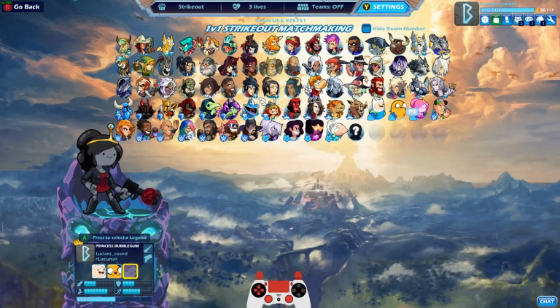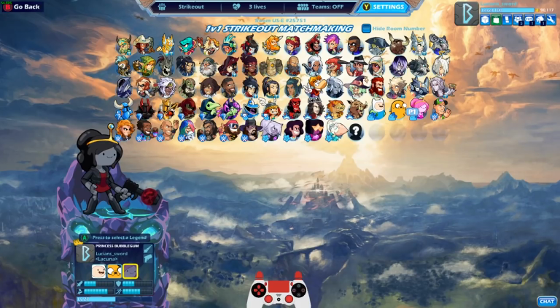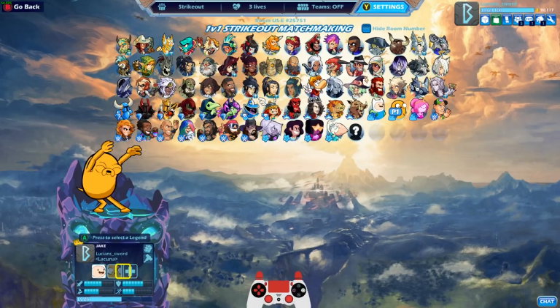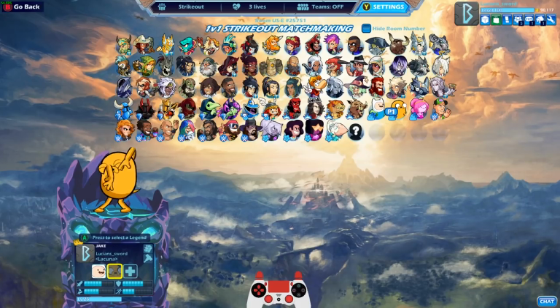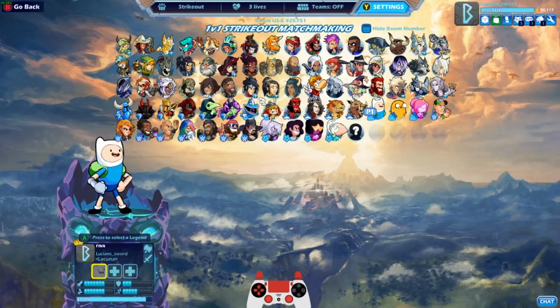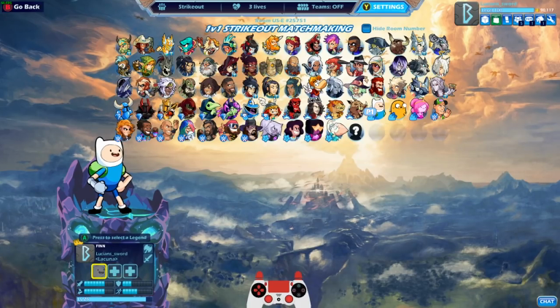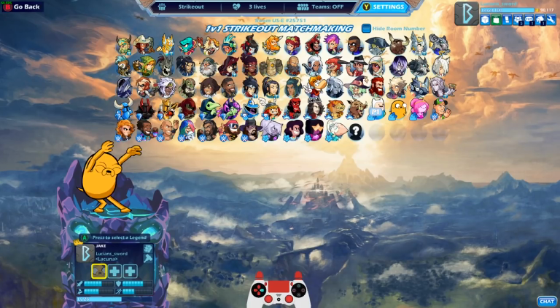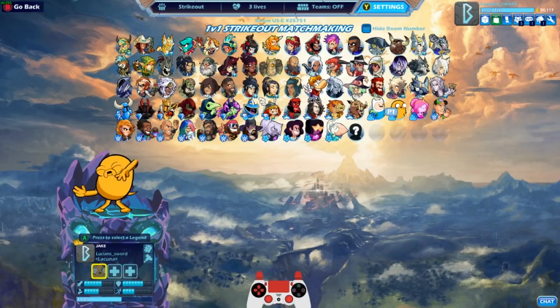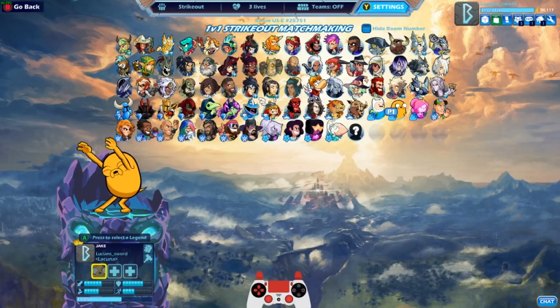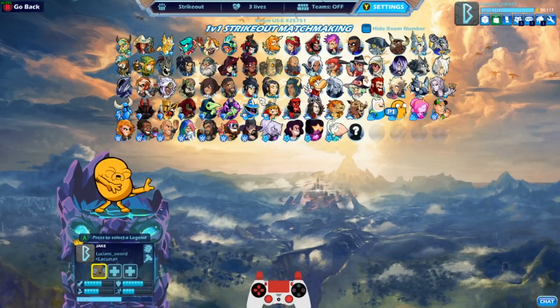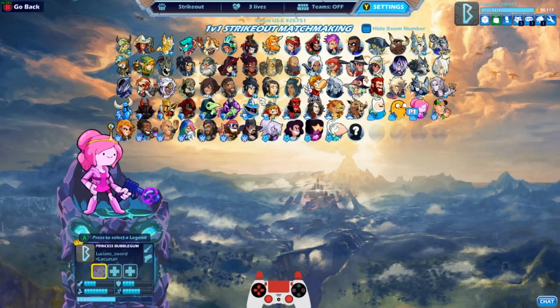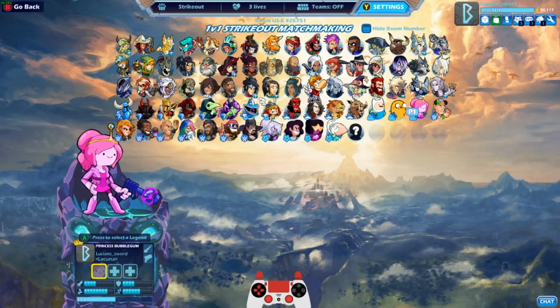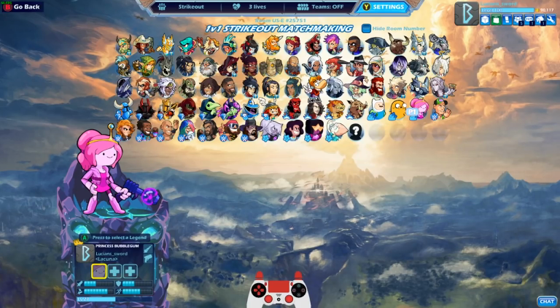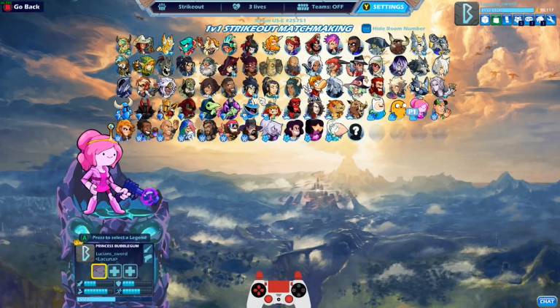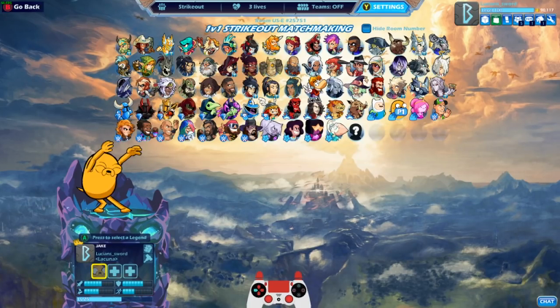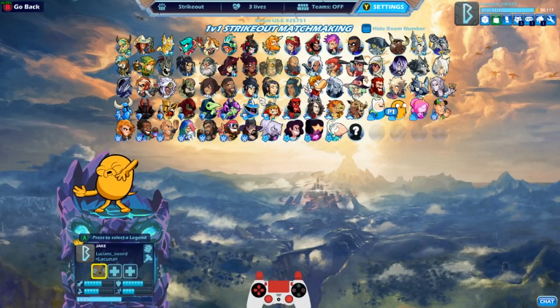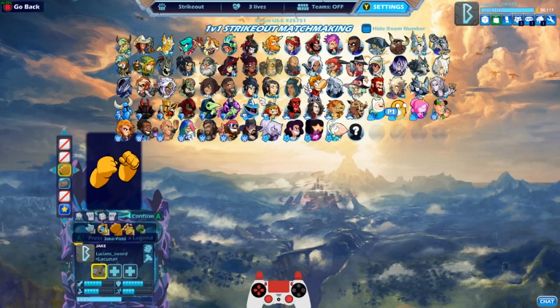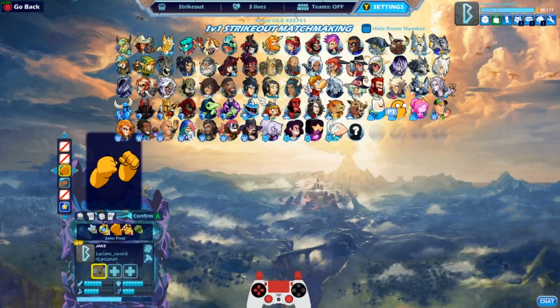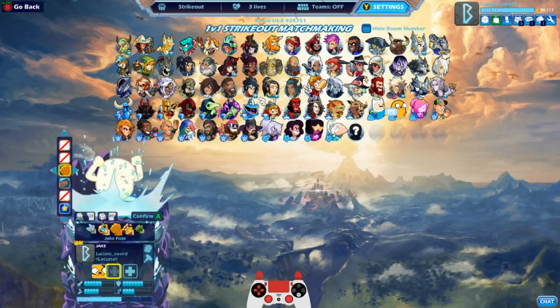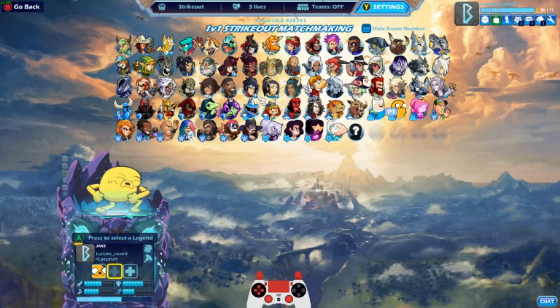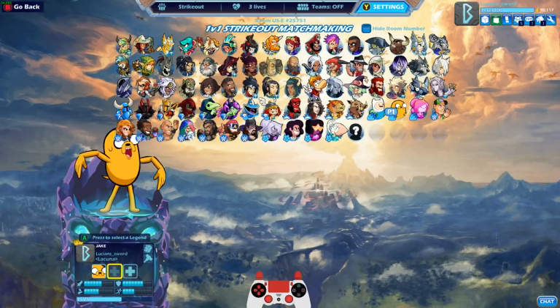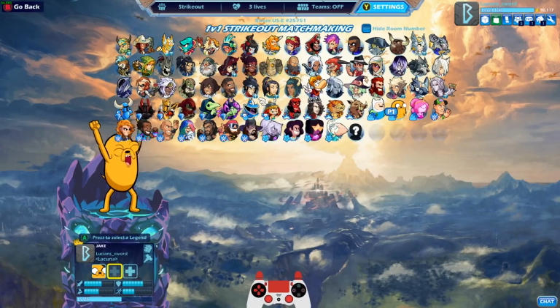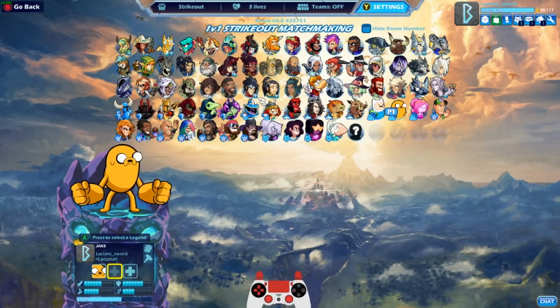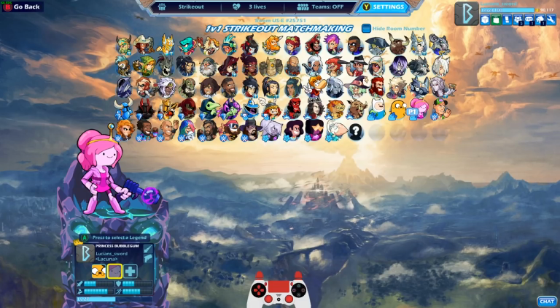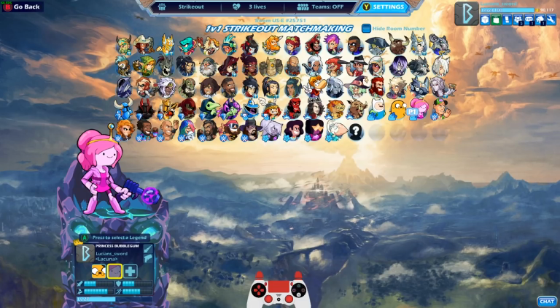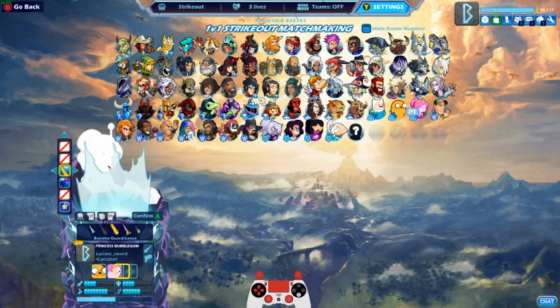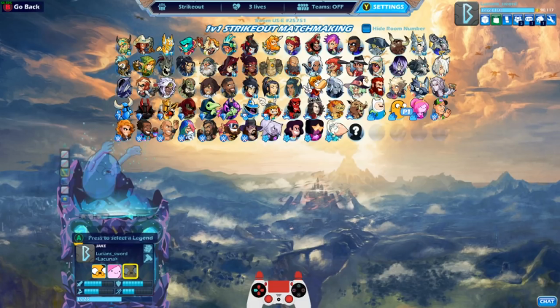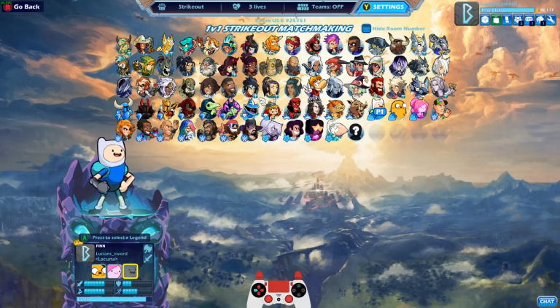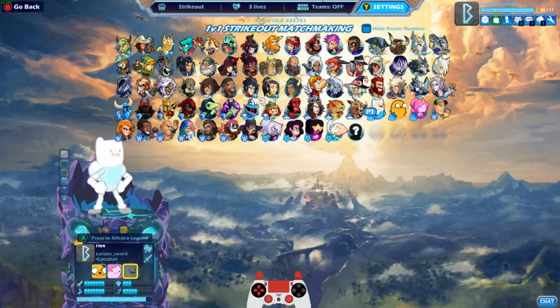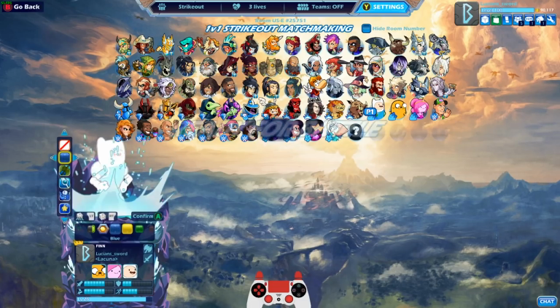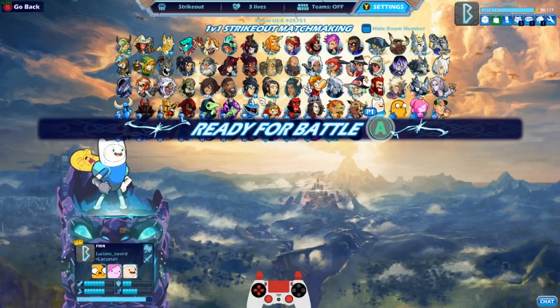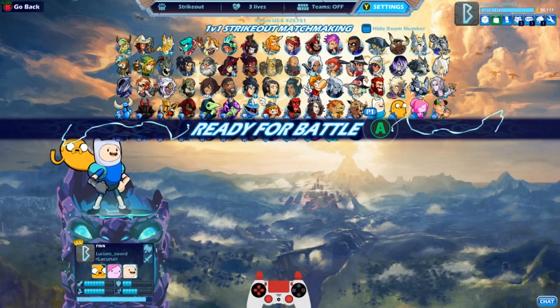Oof, alright. Let's start out with Jake next, then go Princess Bubblegum and Finn.